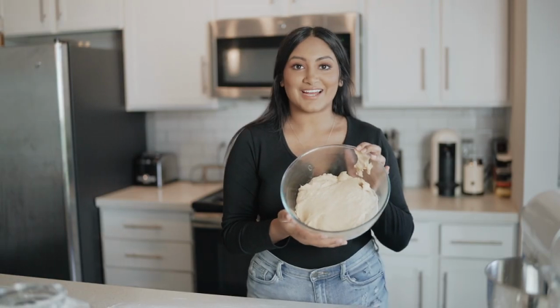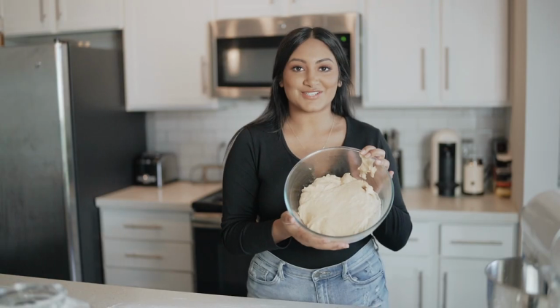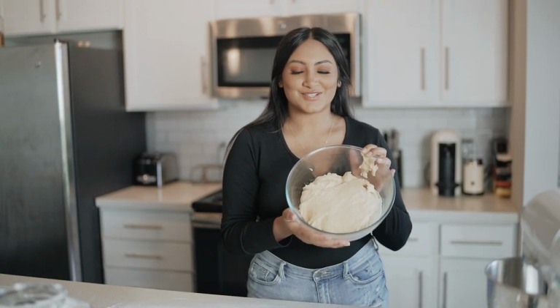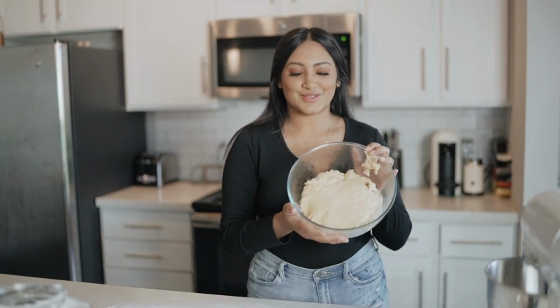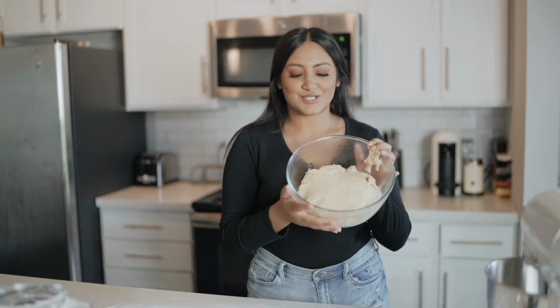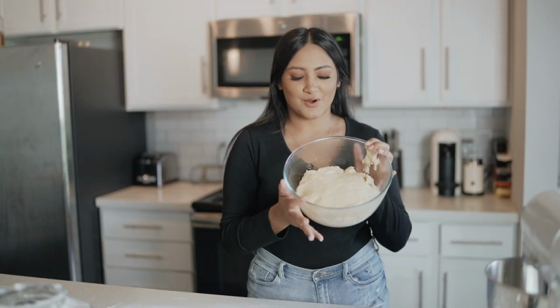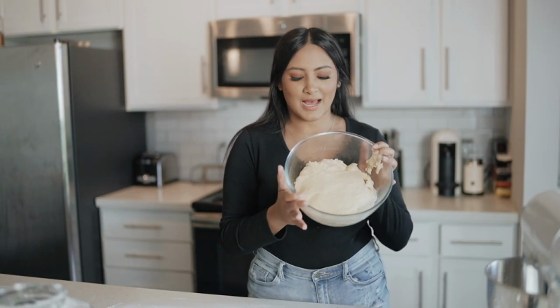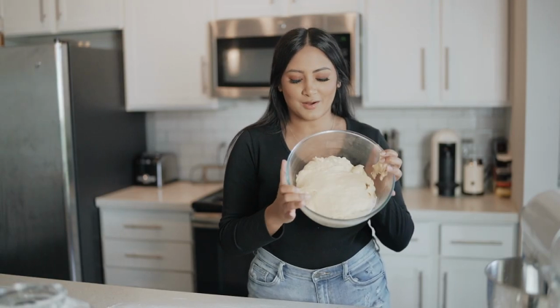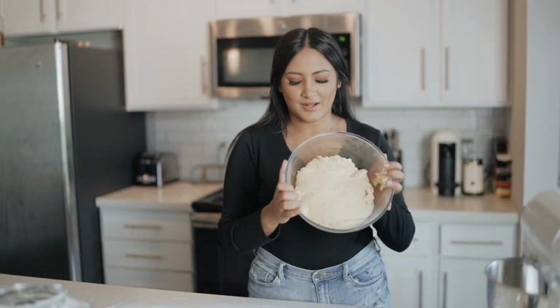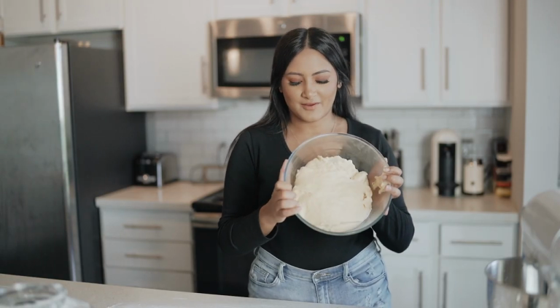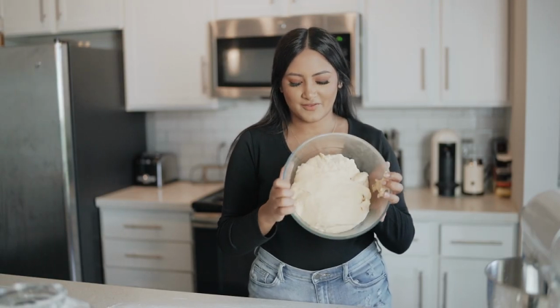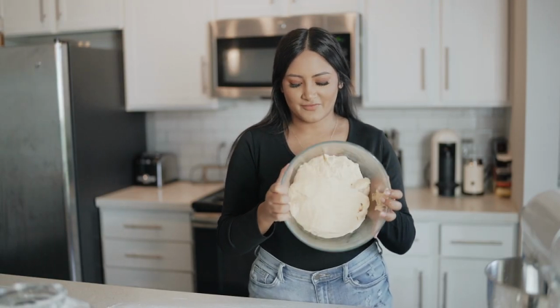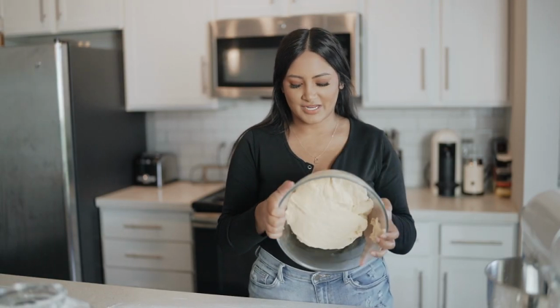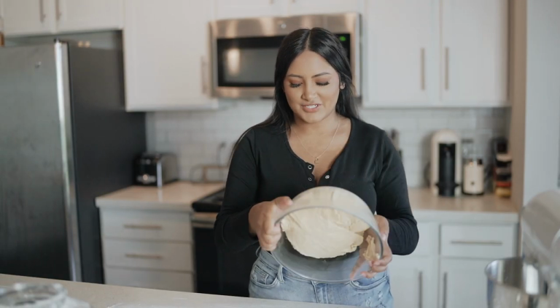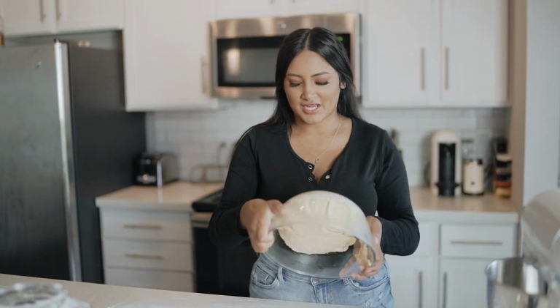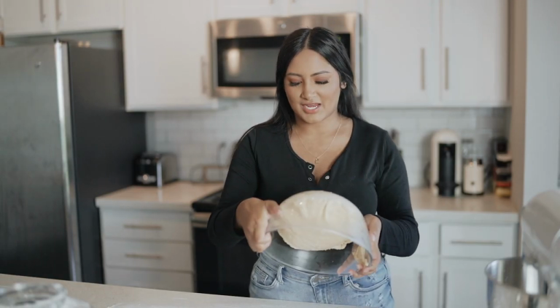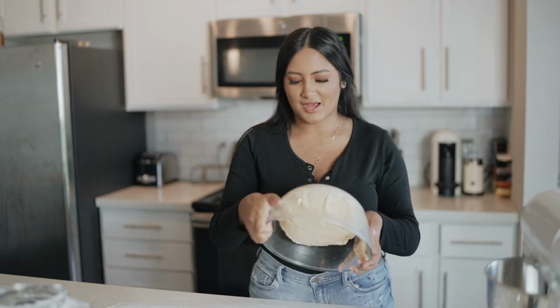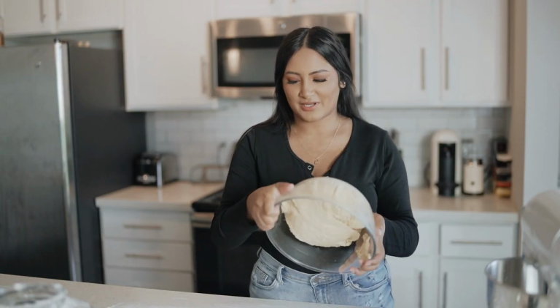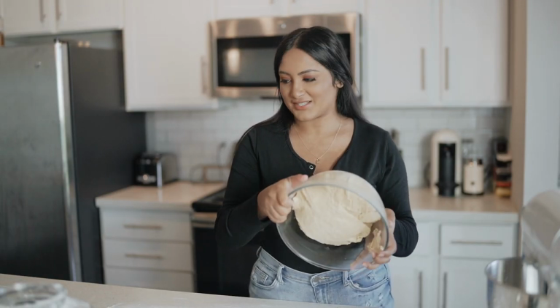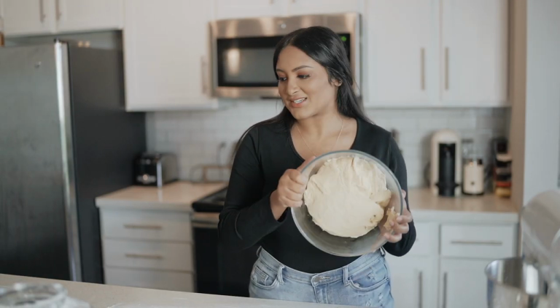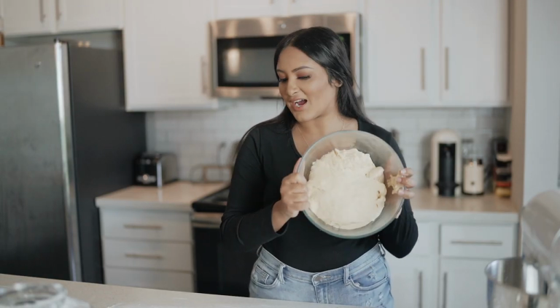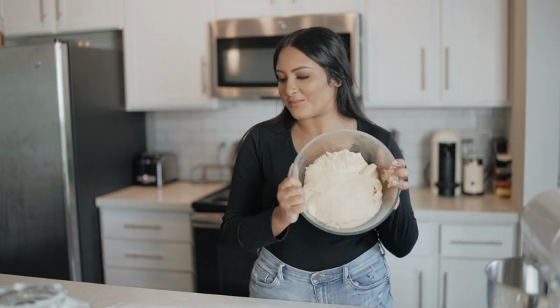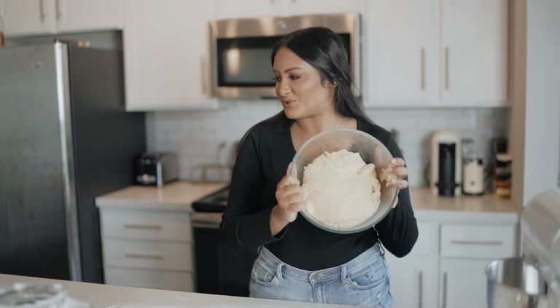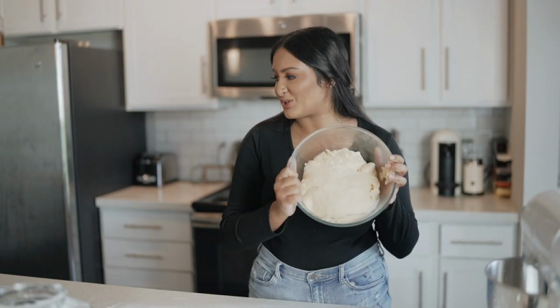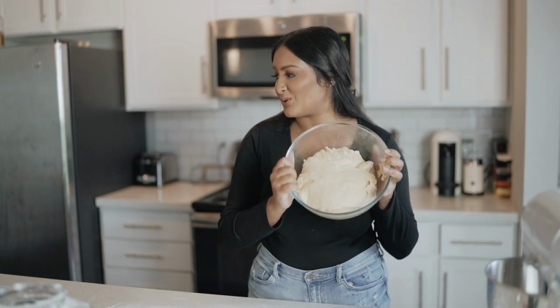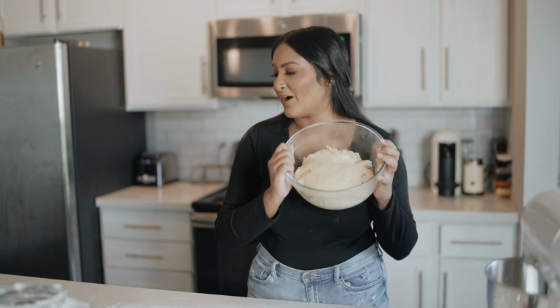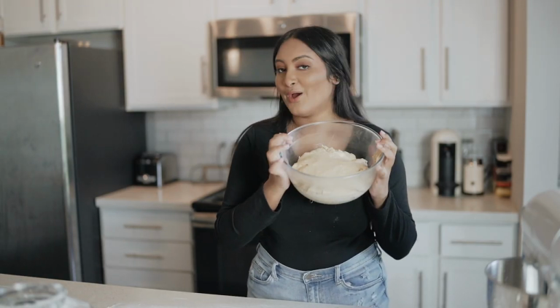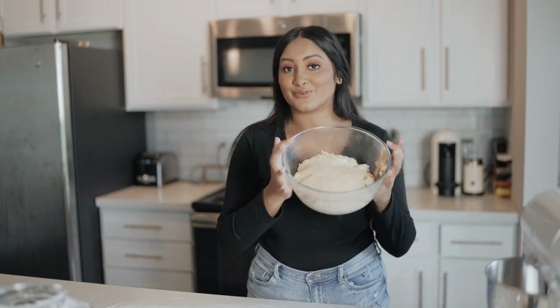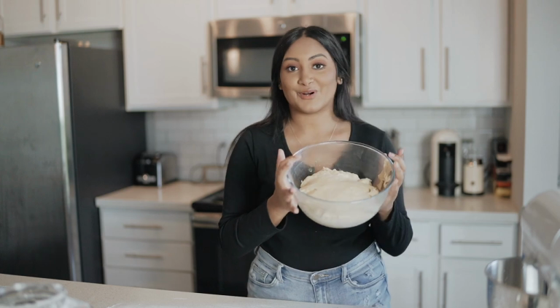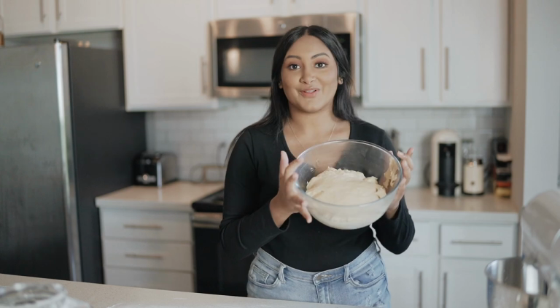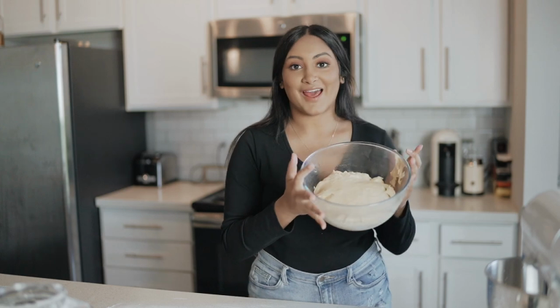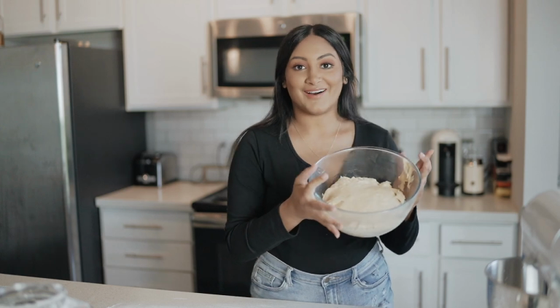I just took the dough out of the fridge and now it is time to roll it out.